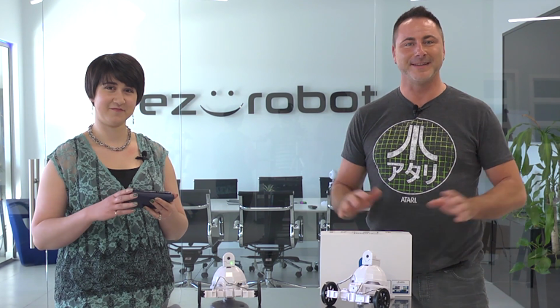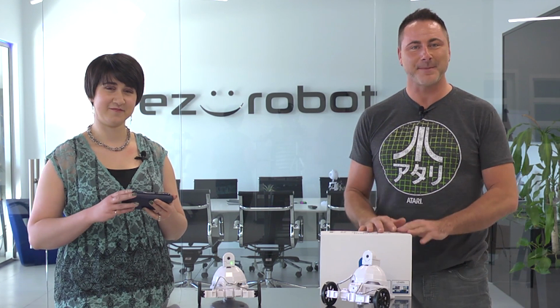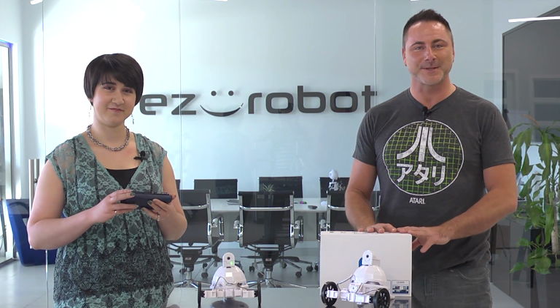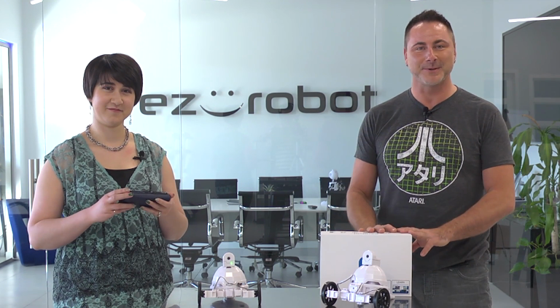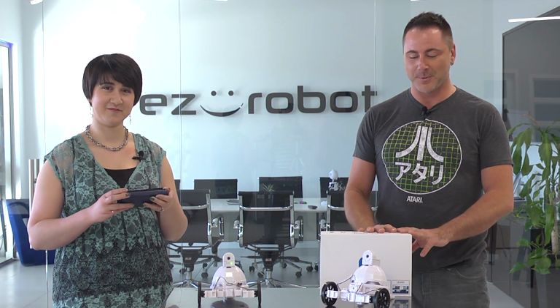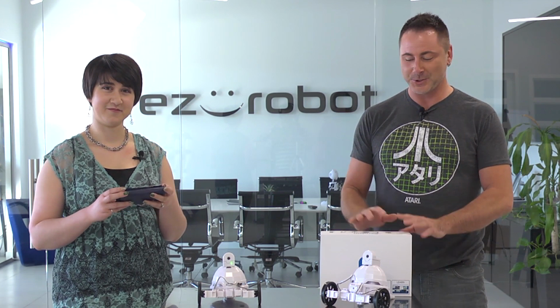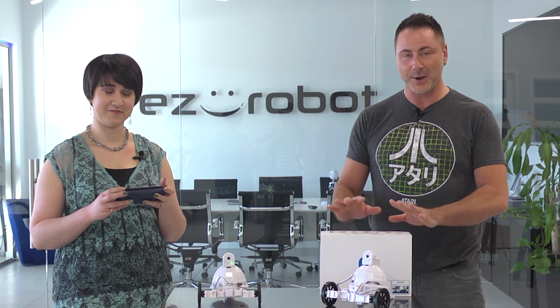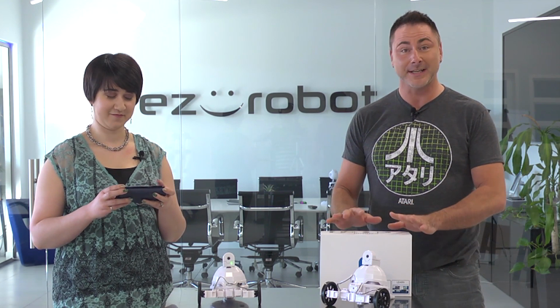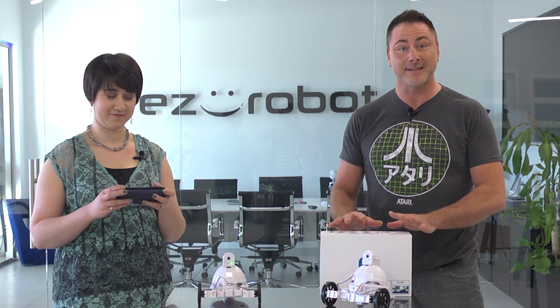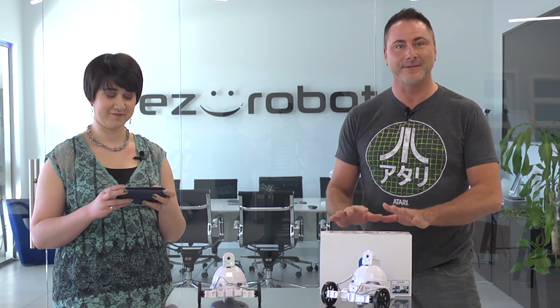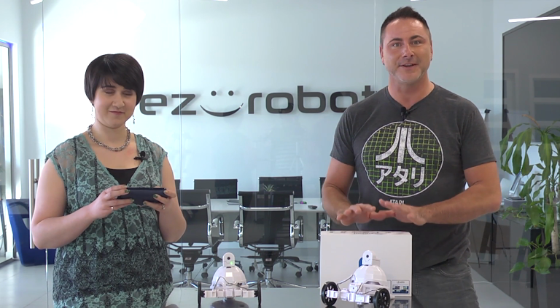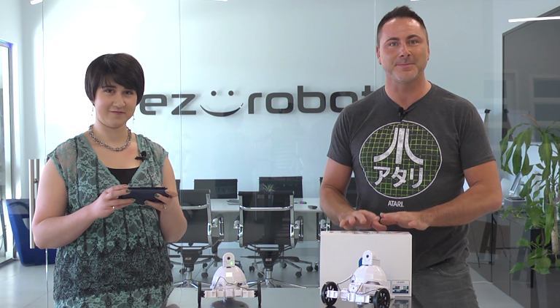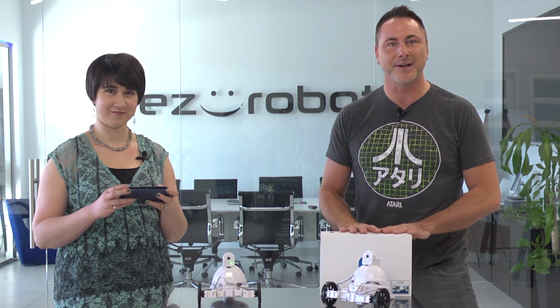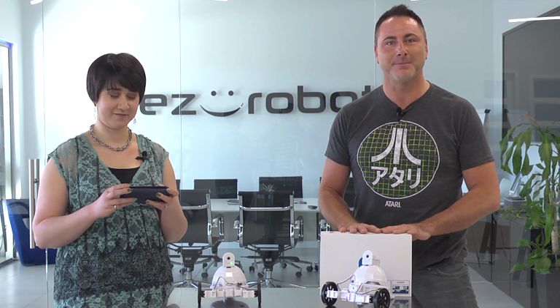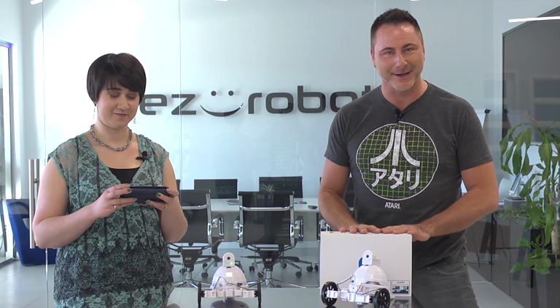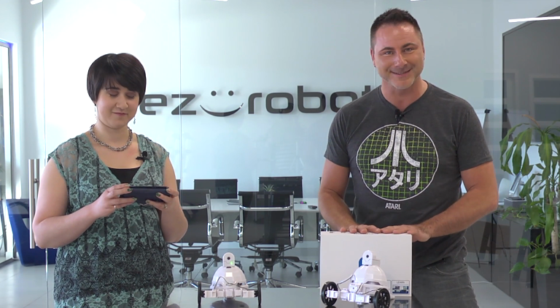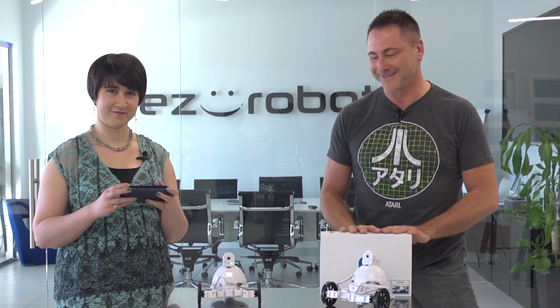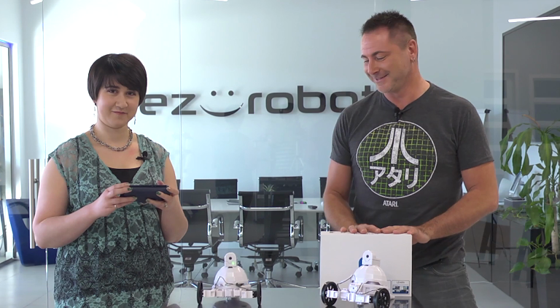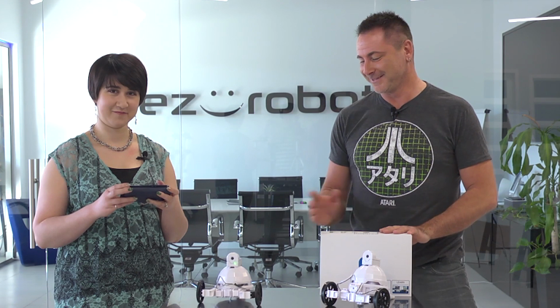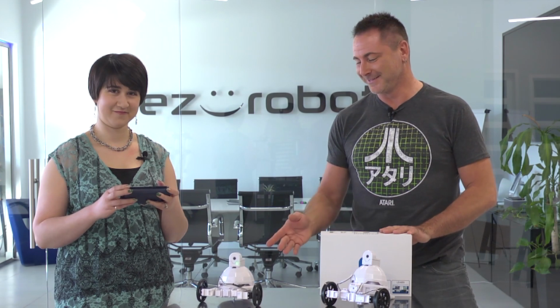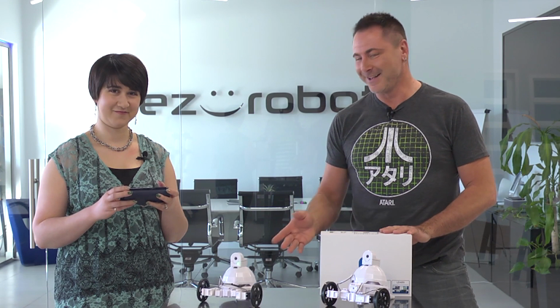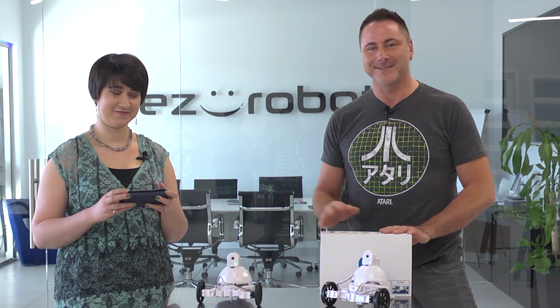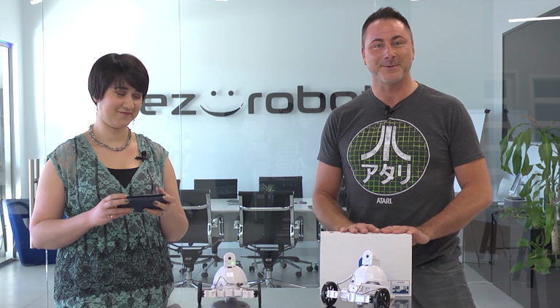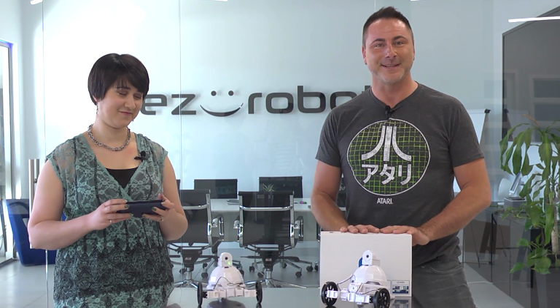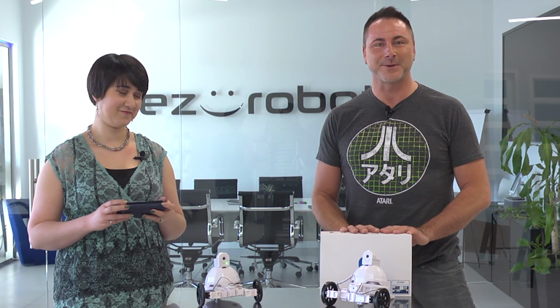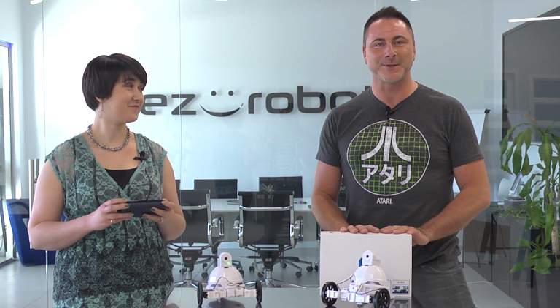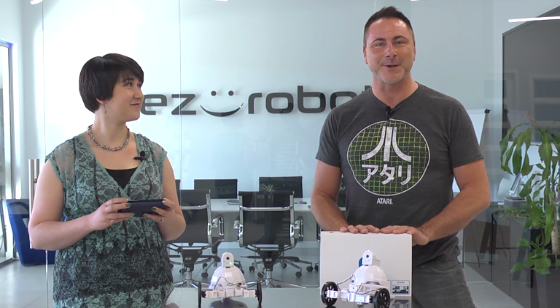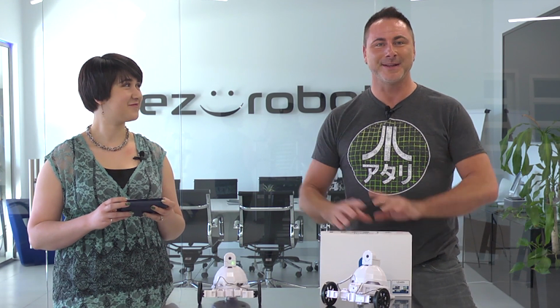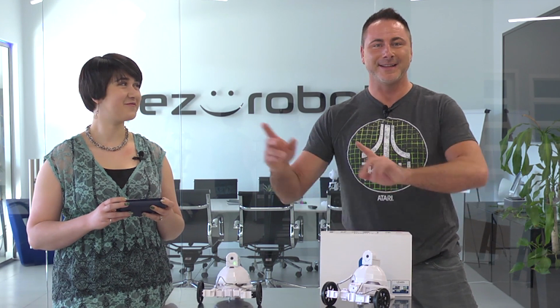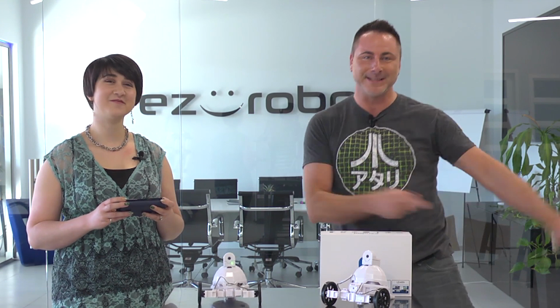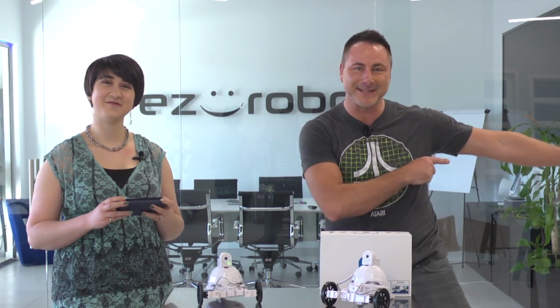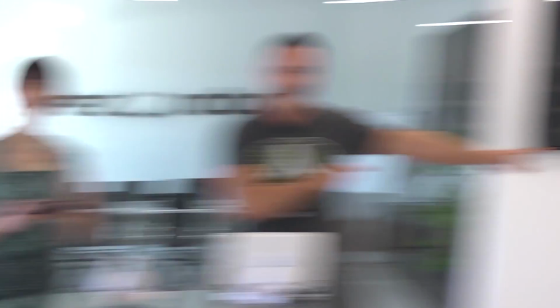In this episode, we're going to show you the contents of the AdventureBot box. Let's go to the studio and see what's in there.